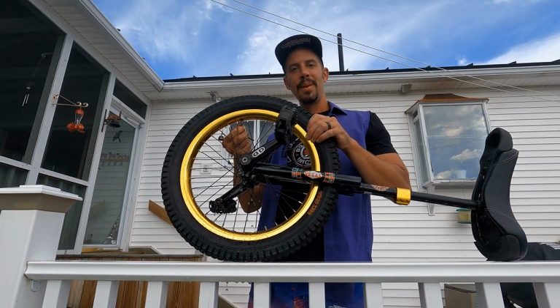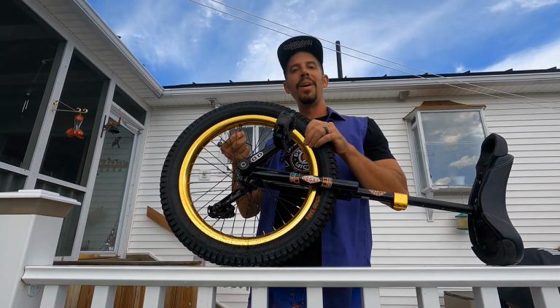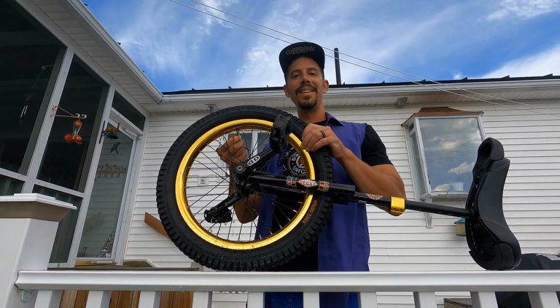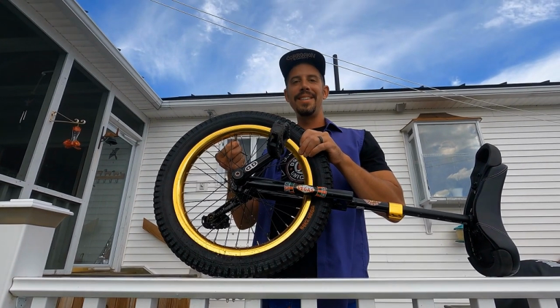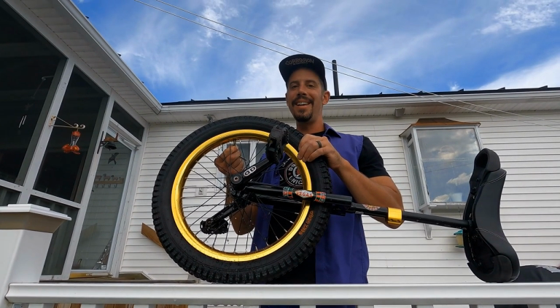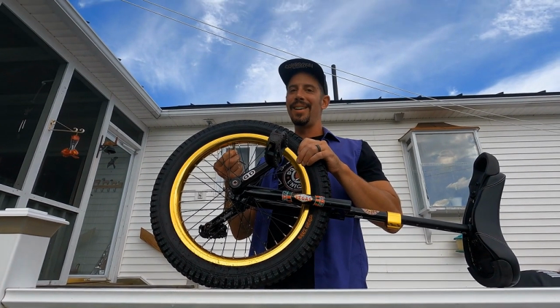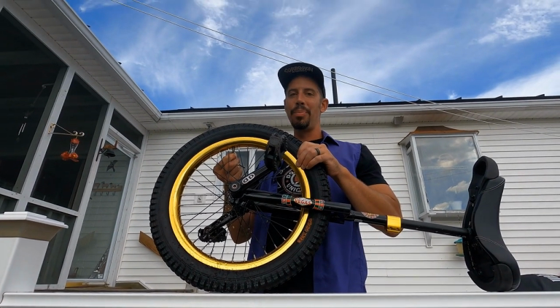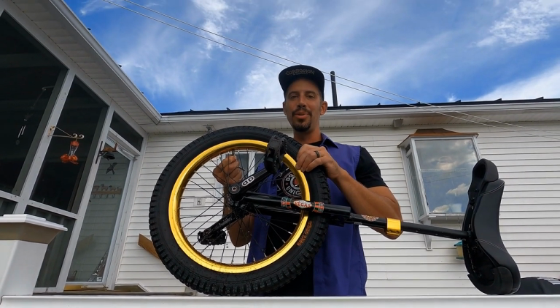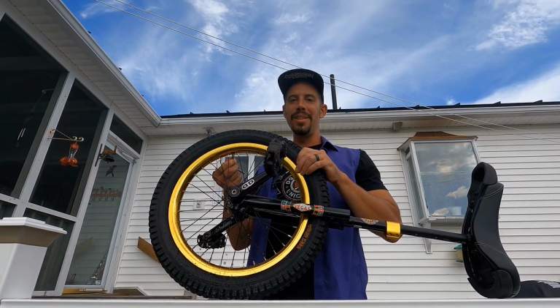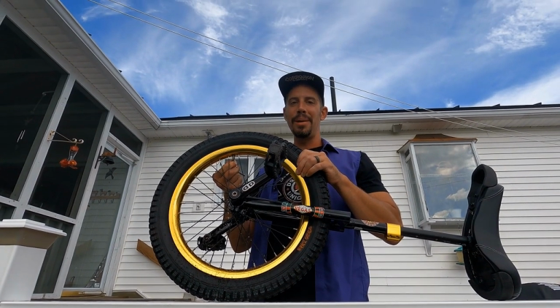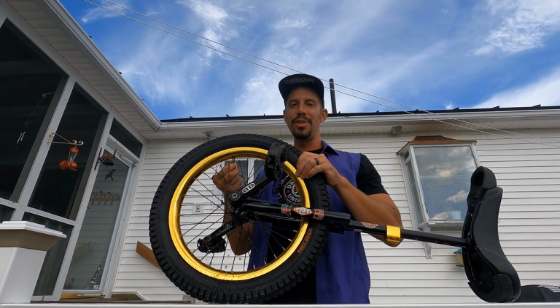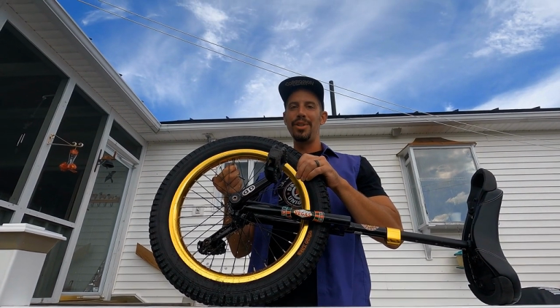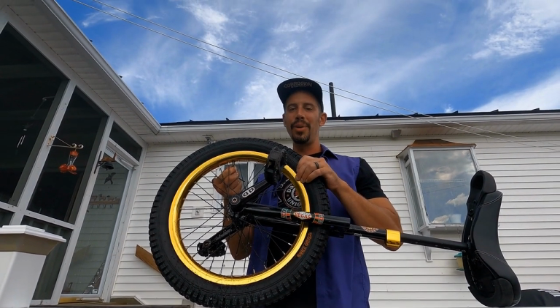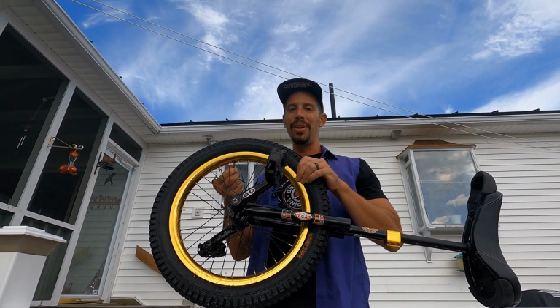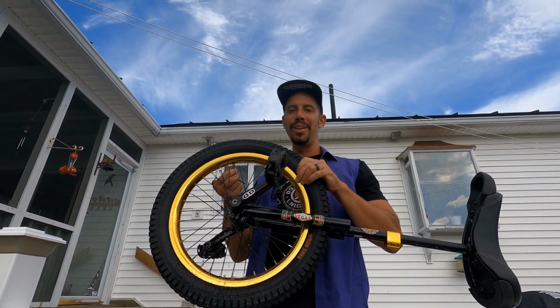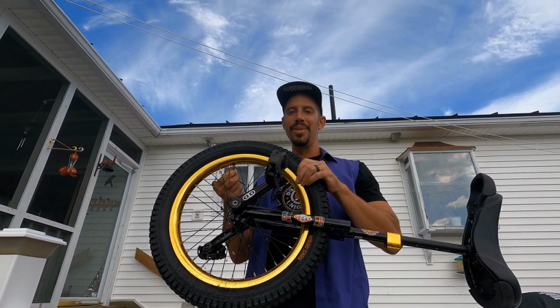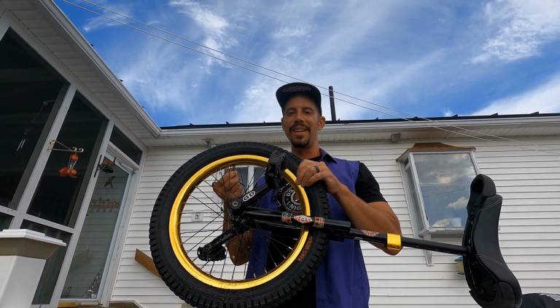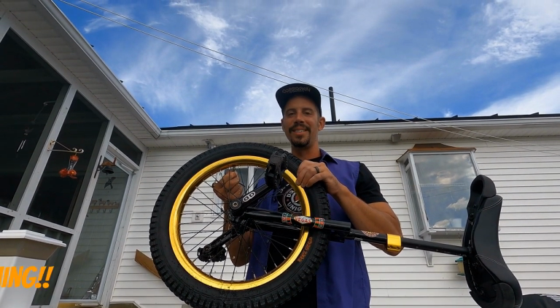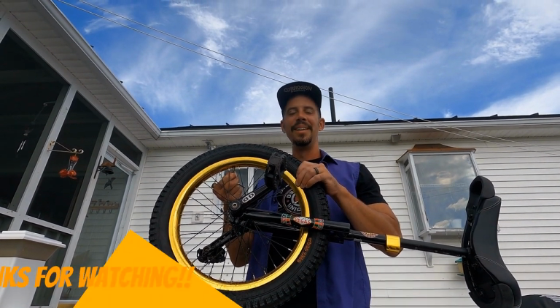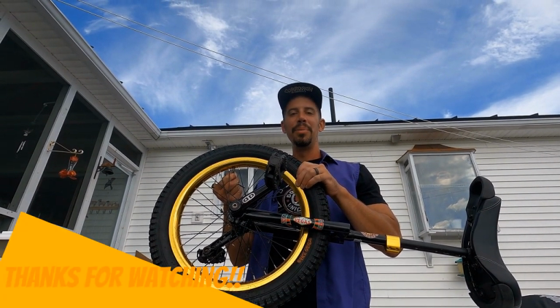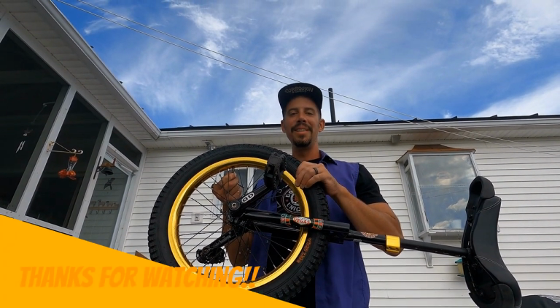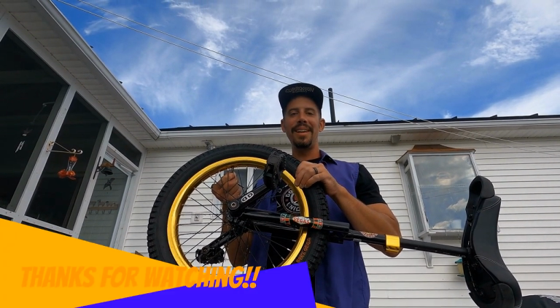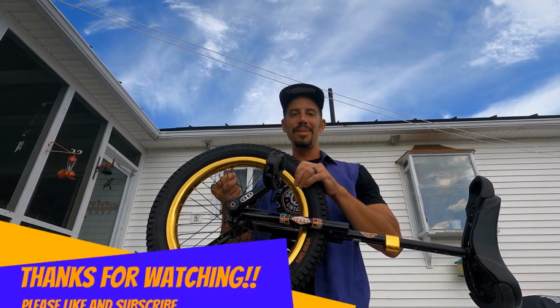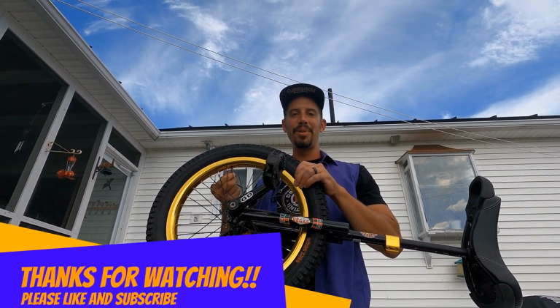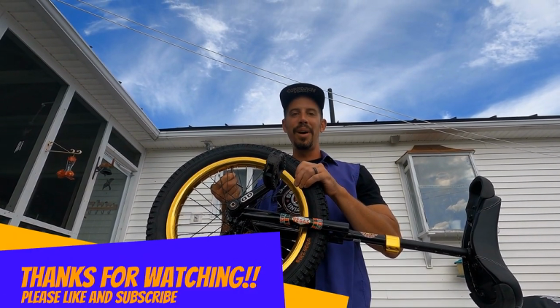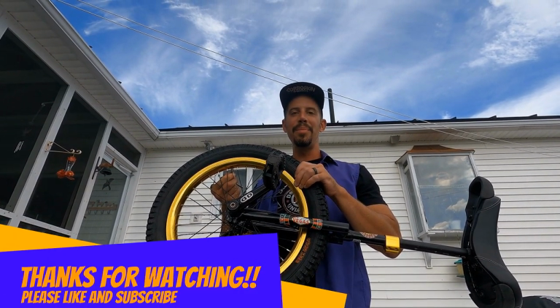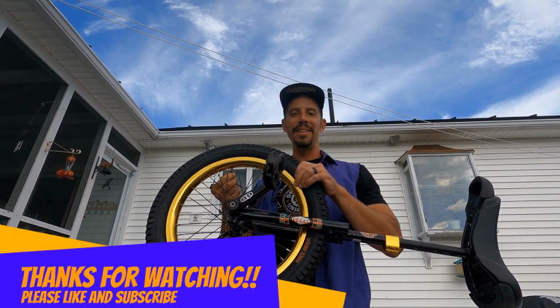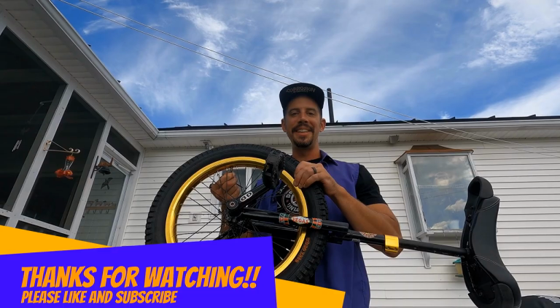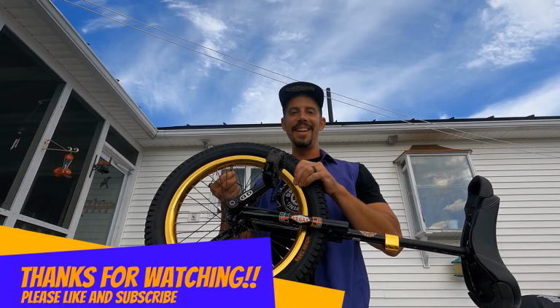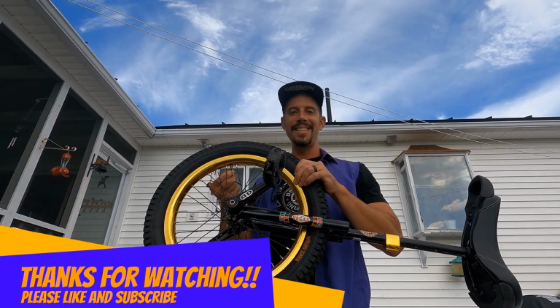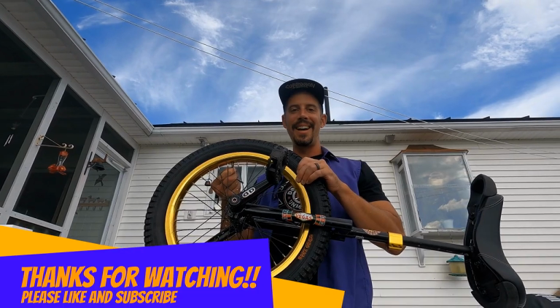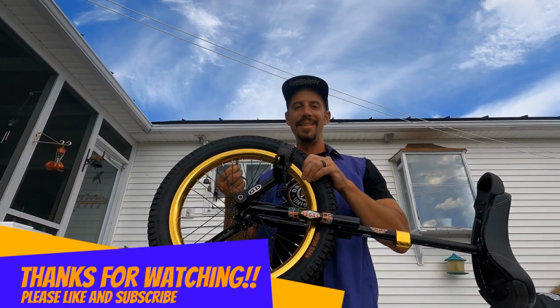Well, that's it. Hope you enjoyed this episode of Do It On A Unicycle. Please like and subscribe and I'll see you next time.